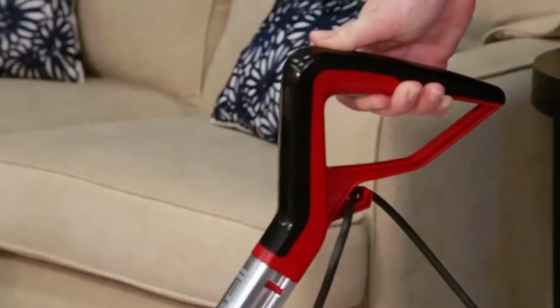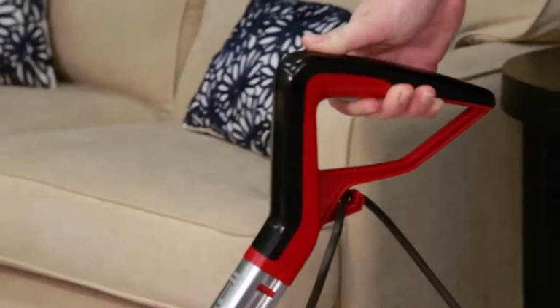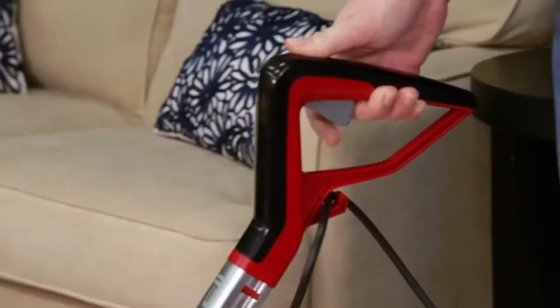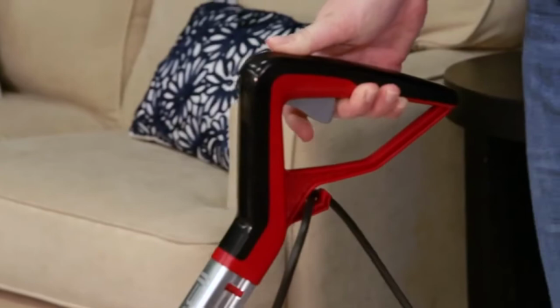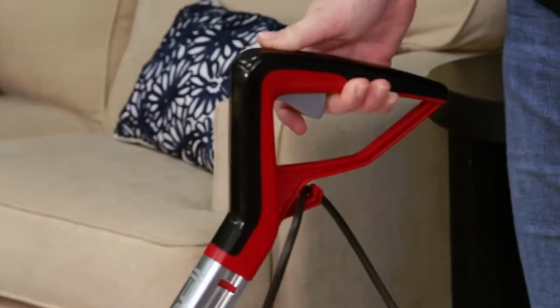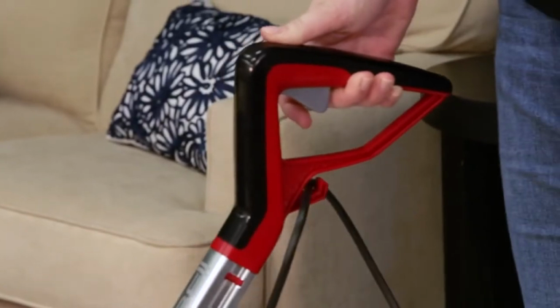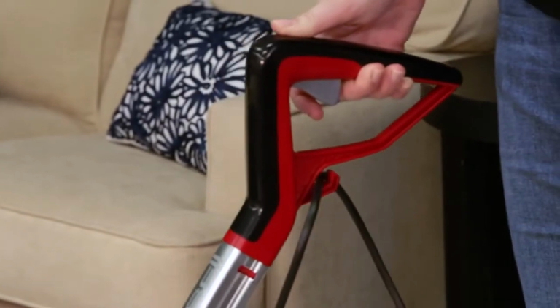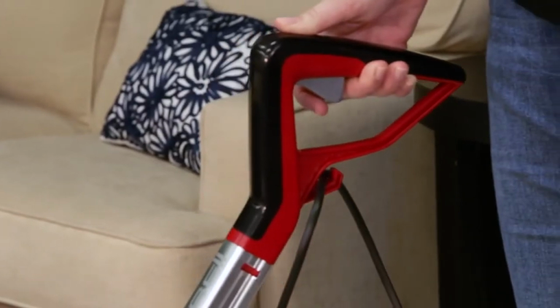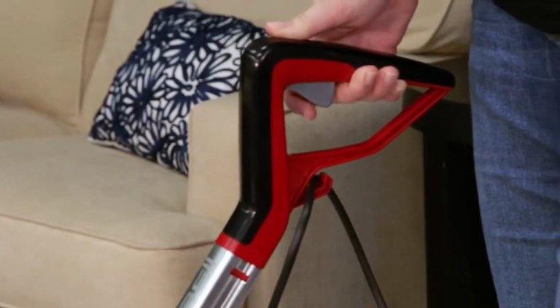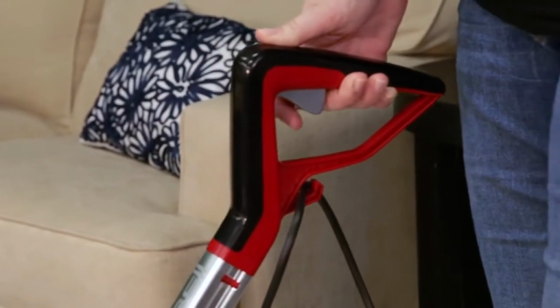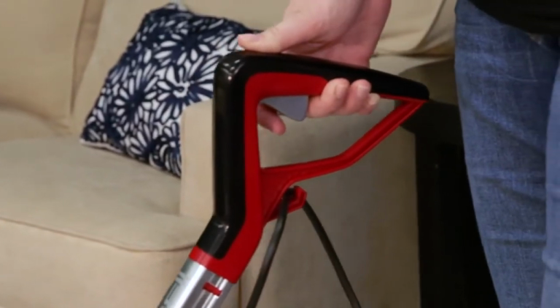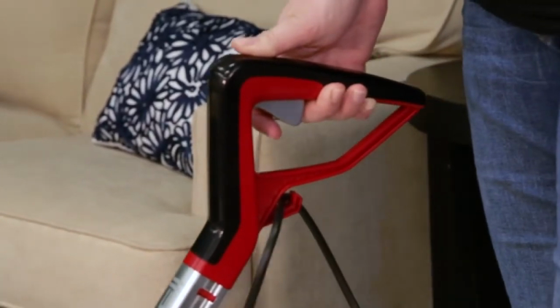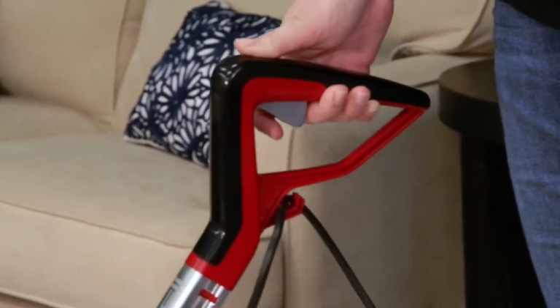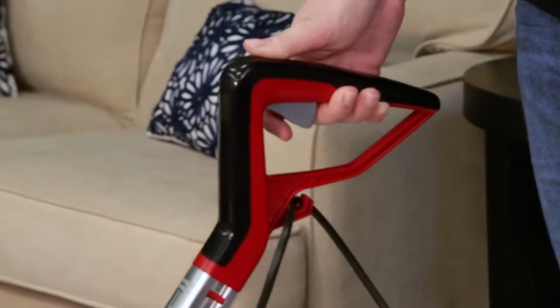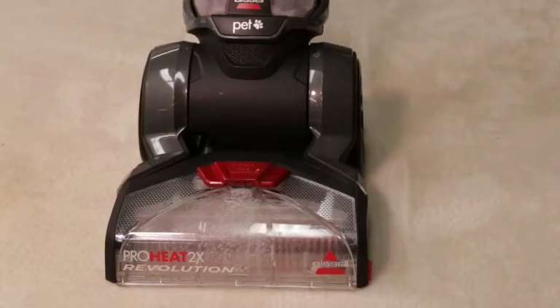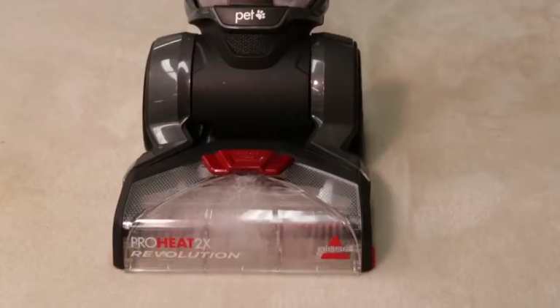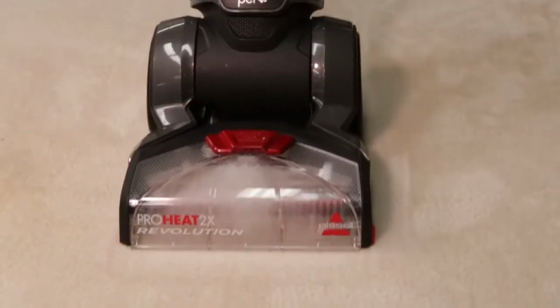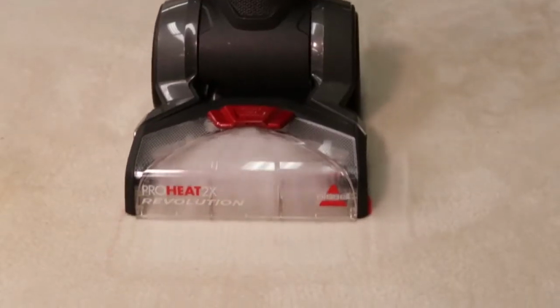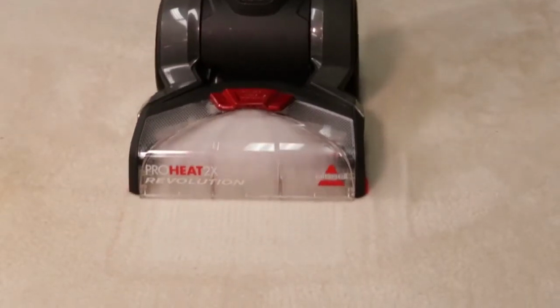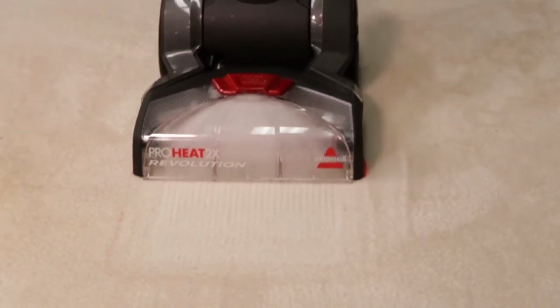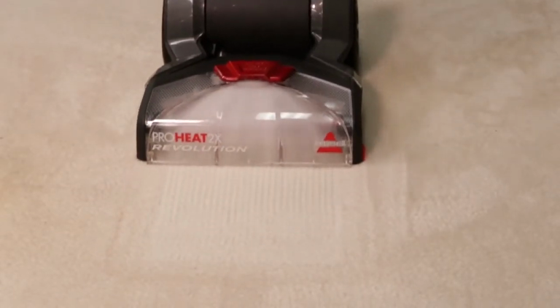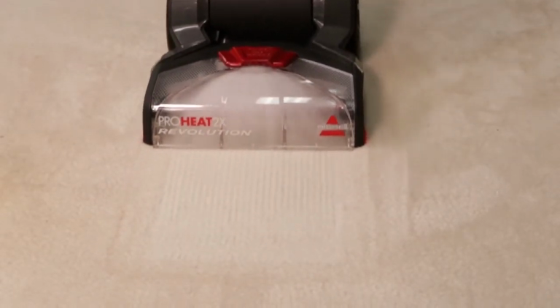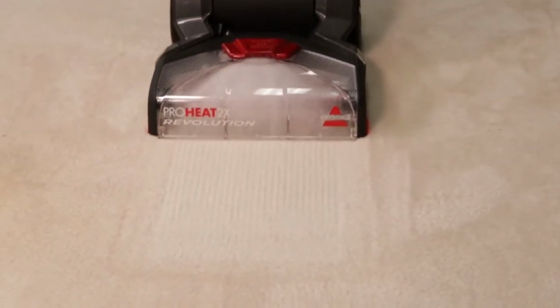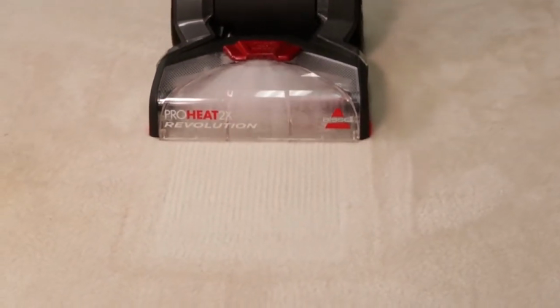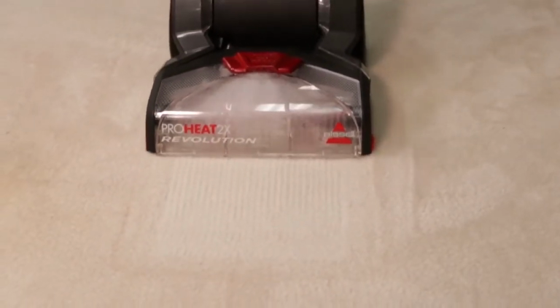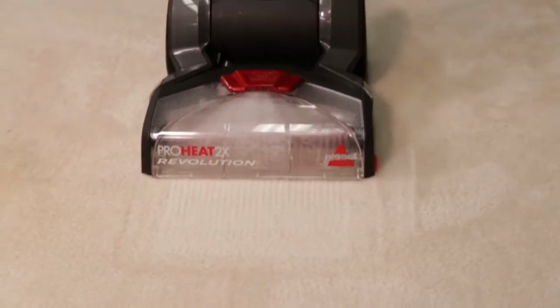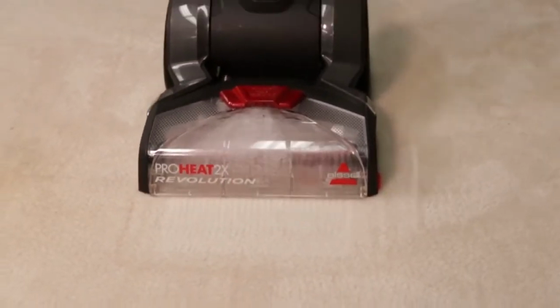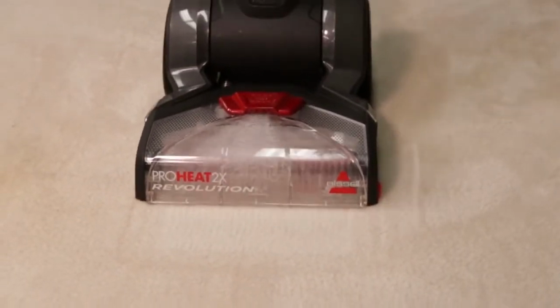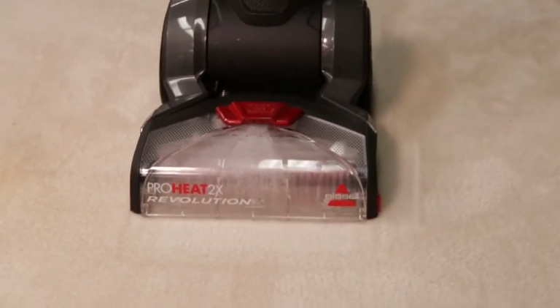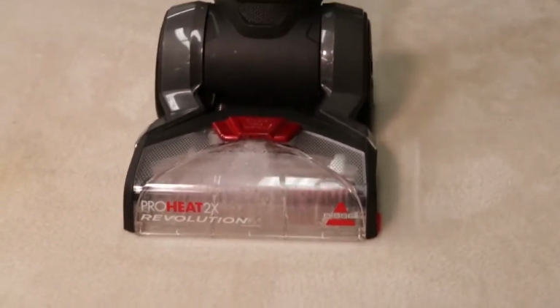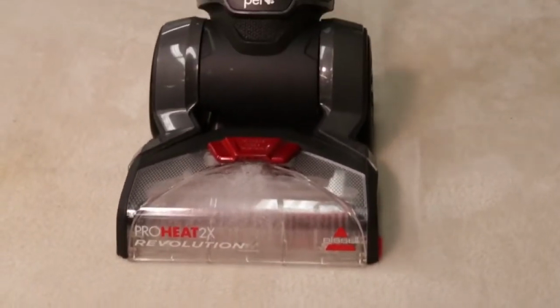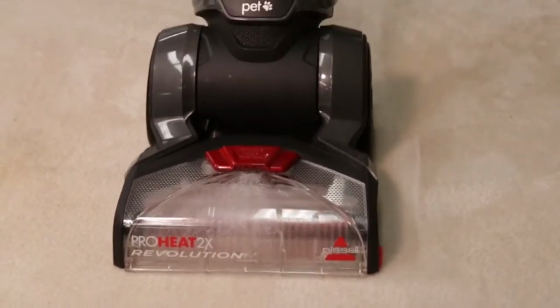Finally, release the trigger and suck up the water. This will help keep your machine clean for future use.